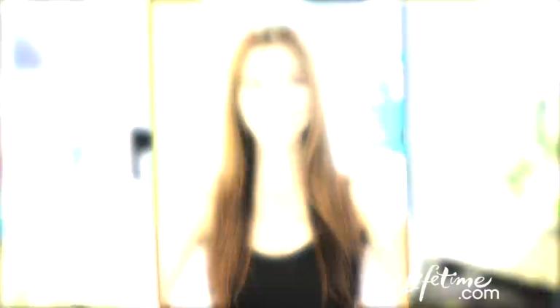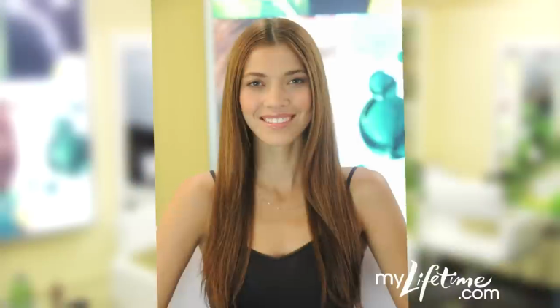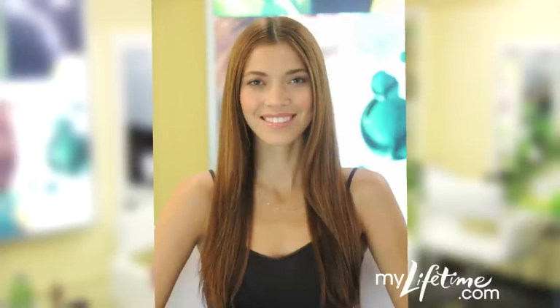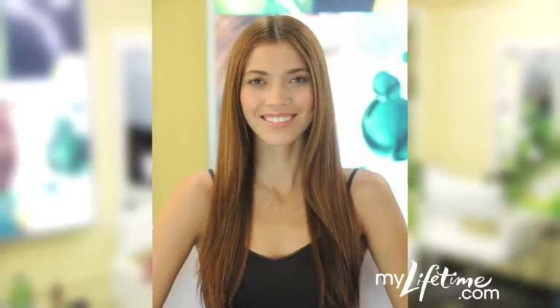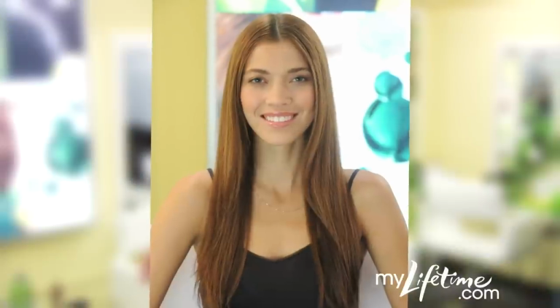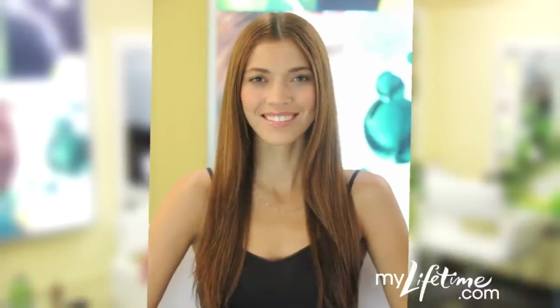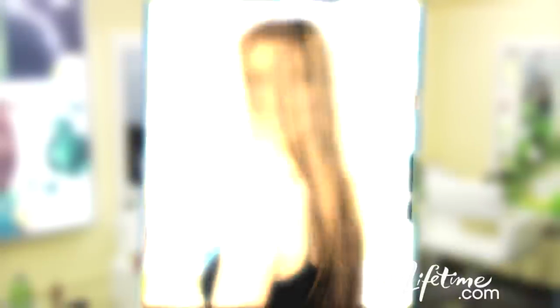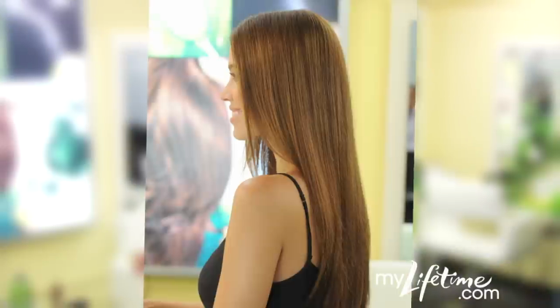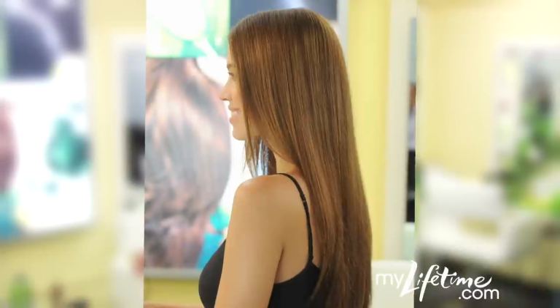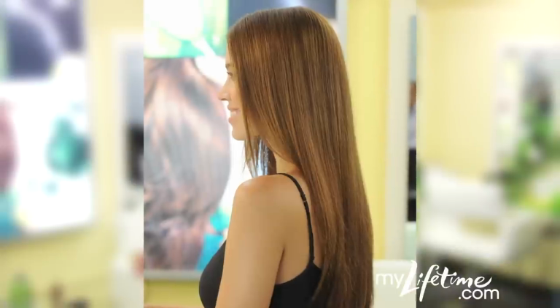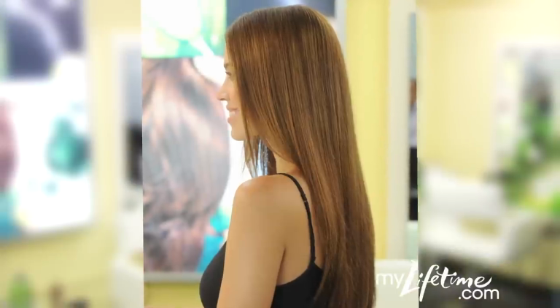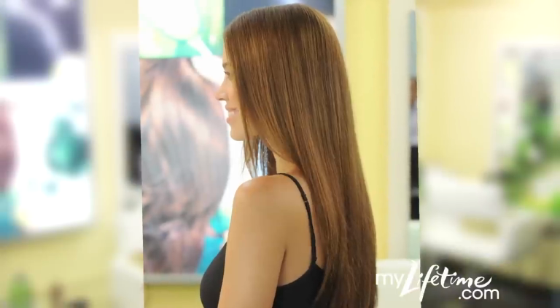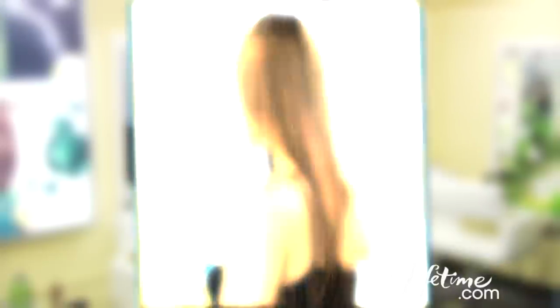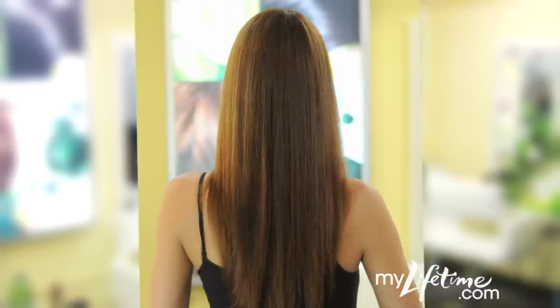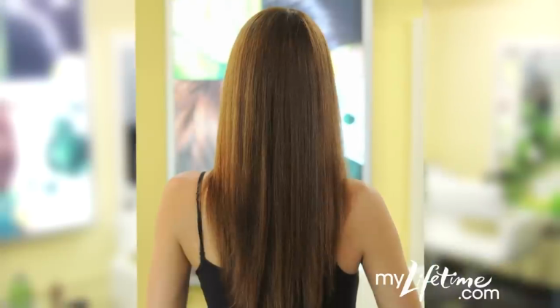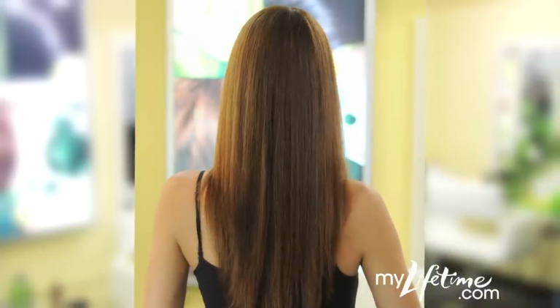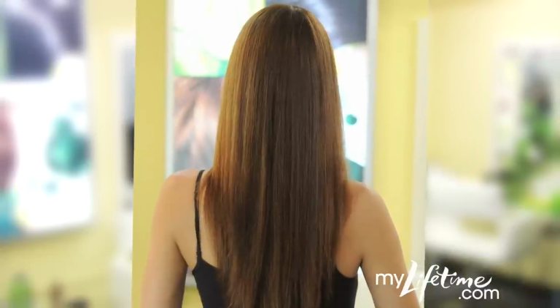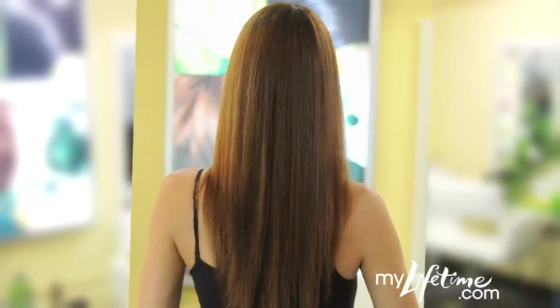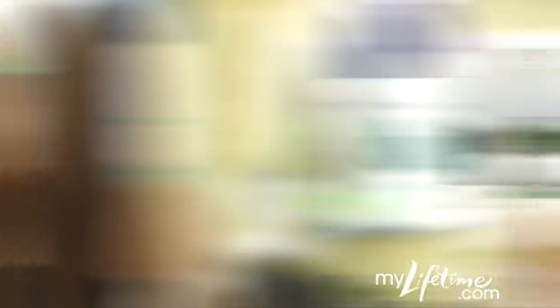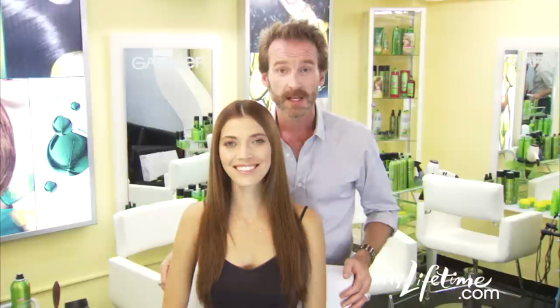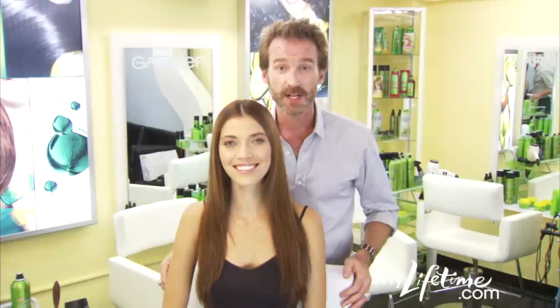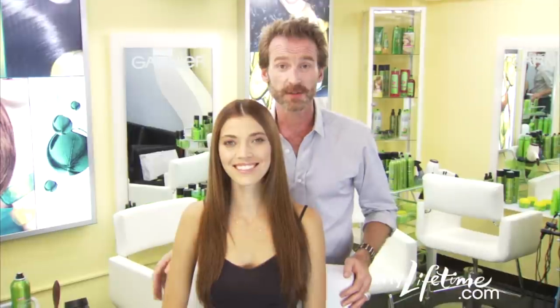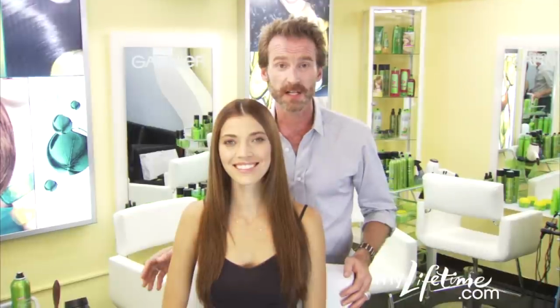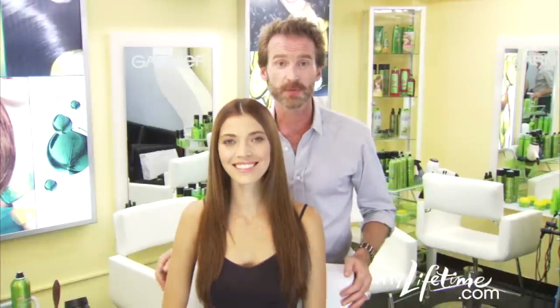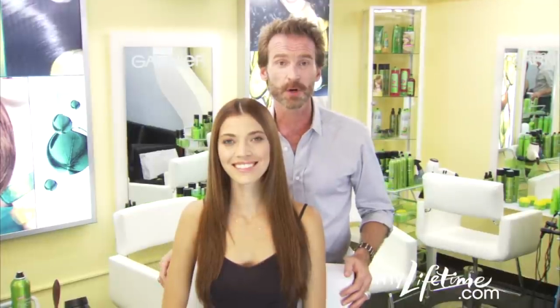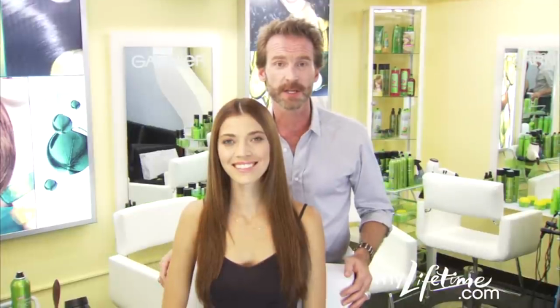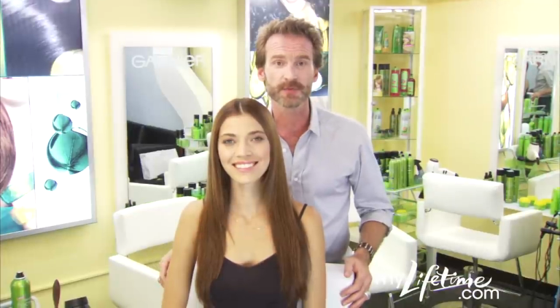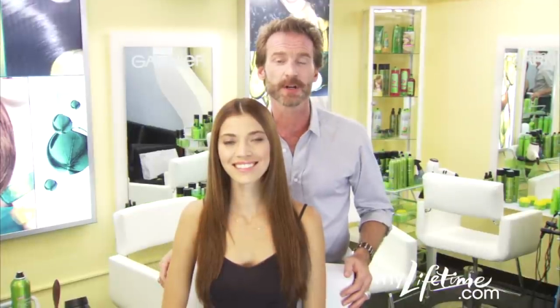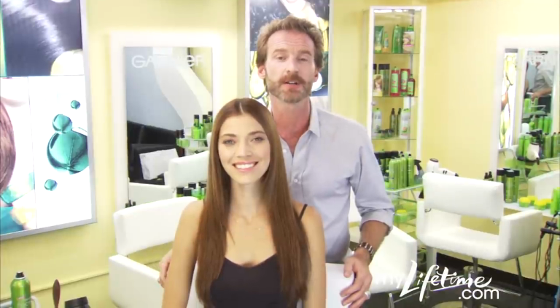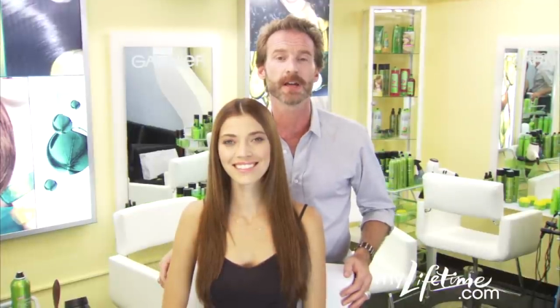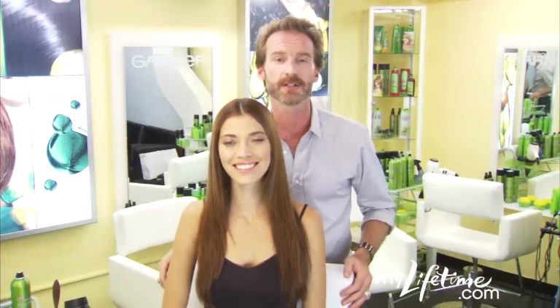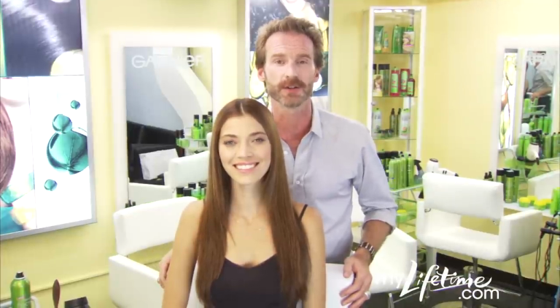And that's it — summer frizz solved. Check out the site for more tips from the Garnier Hair Studio.